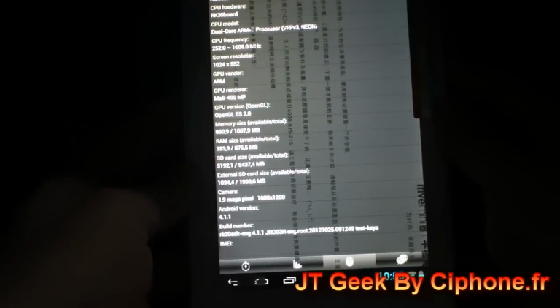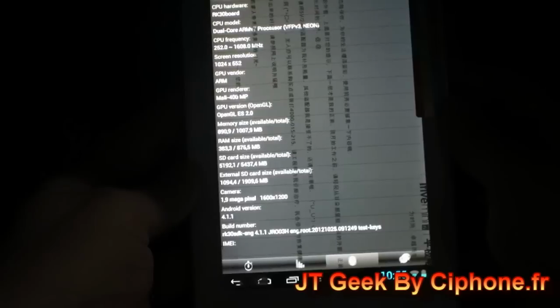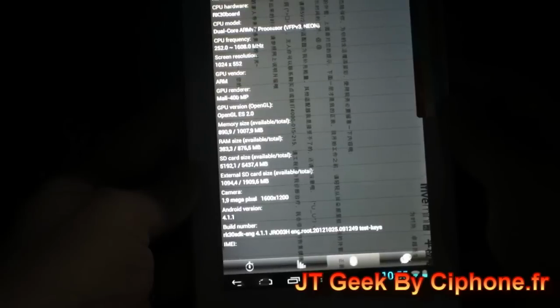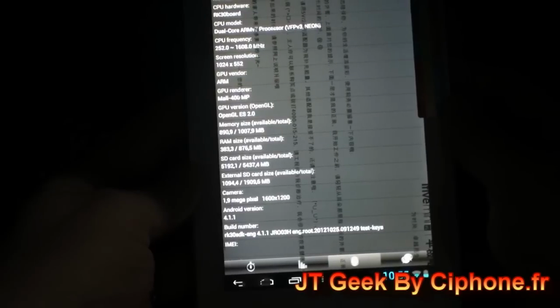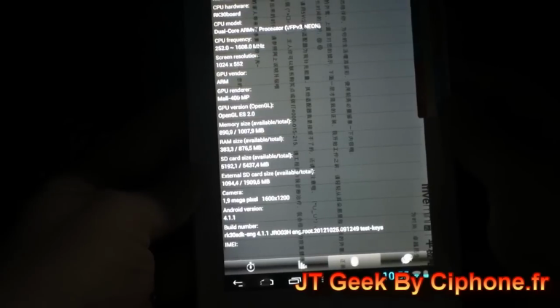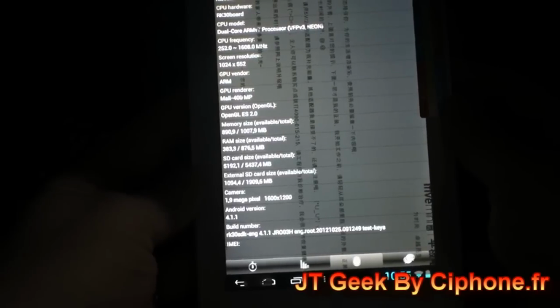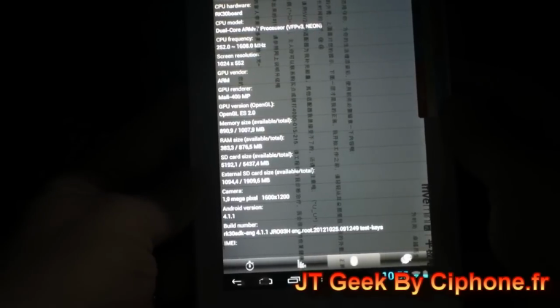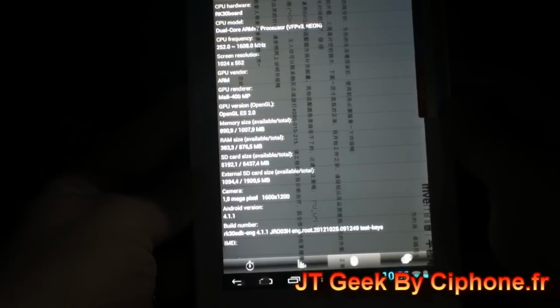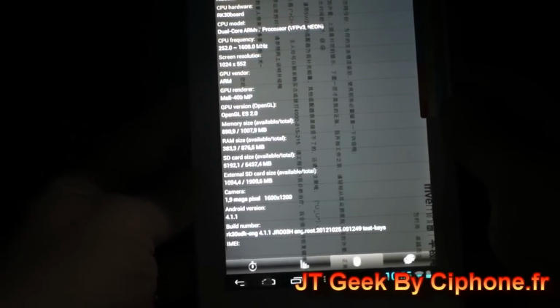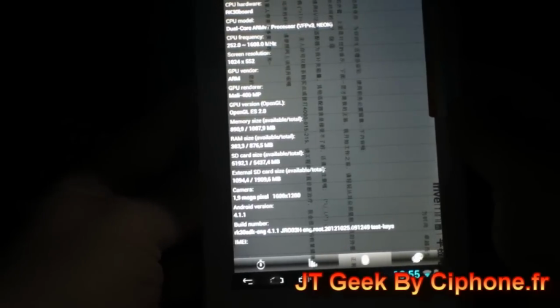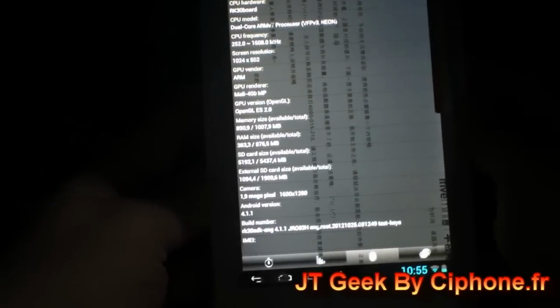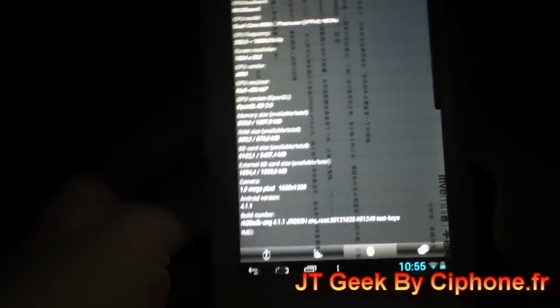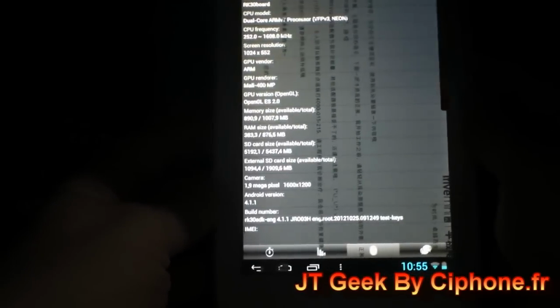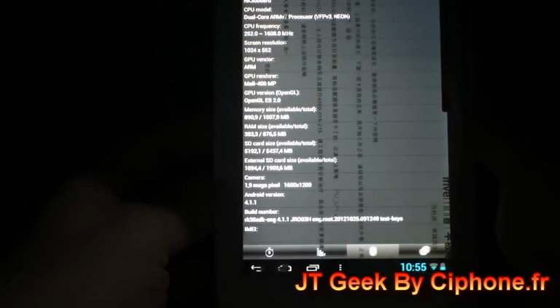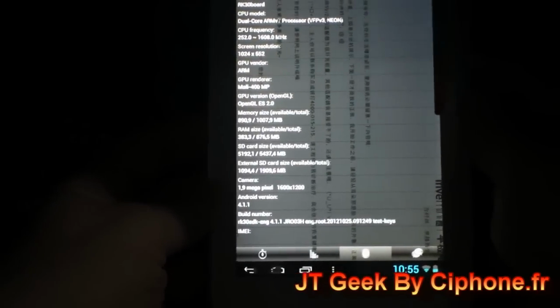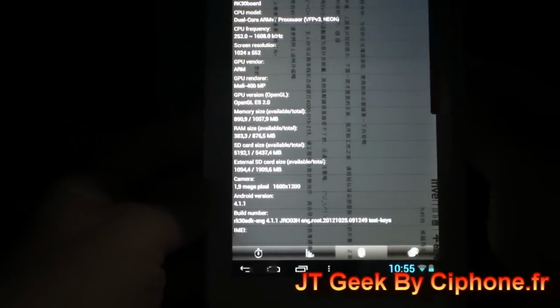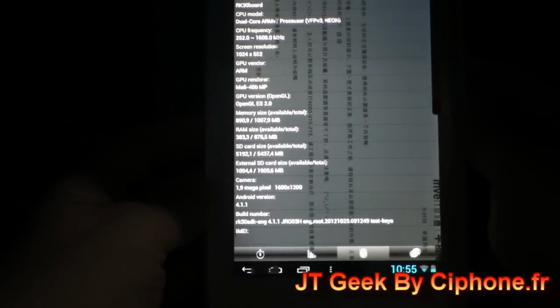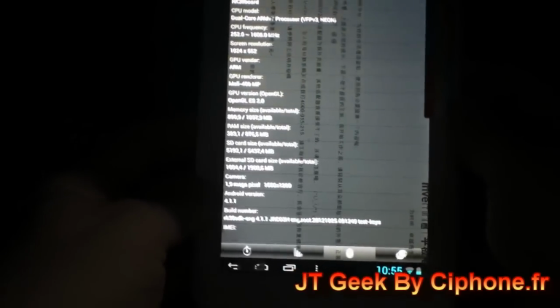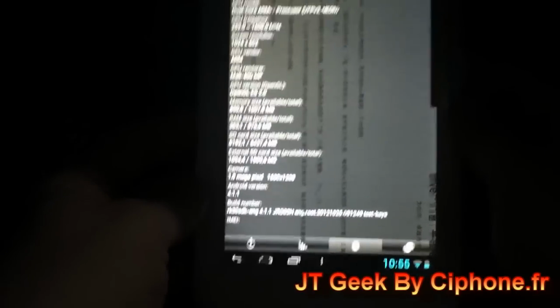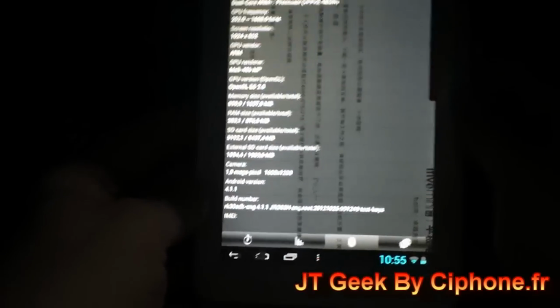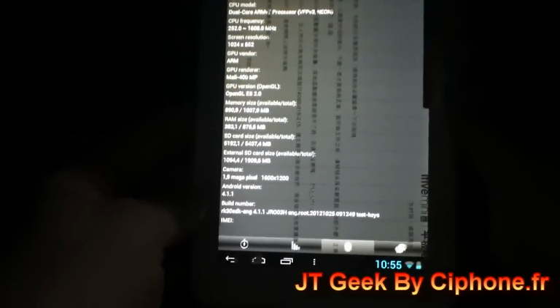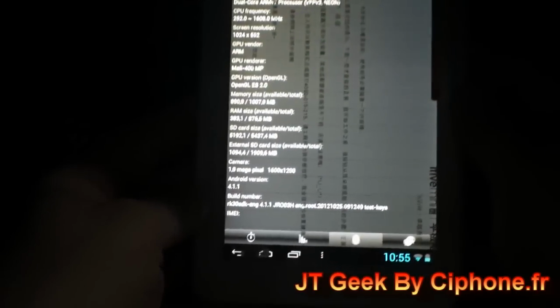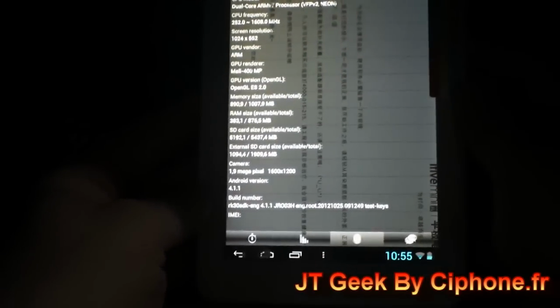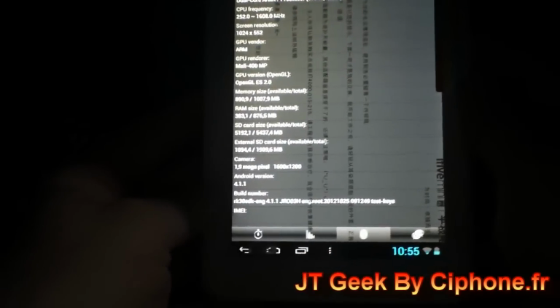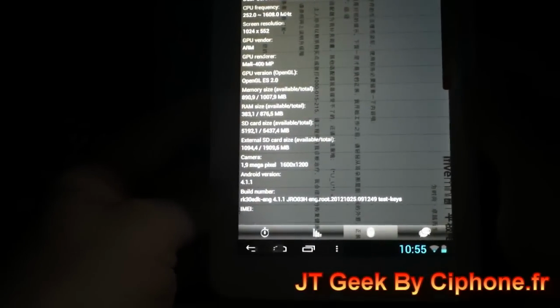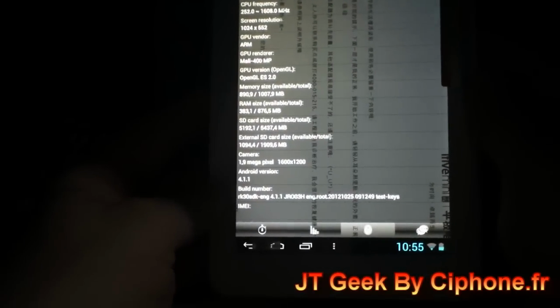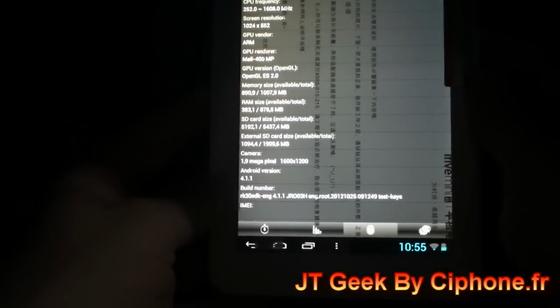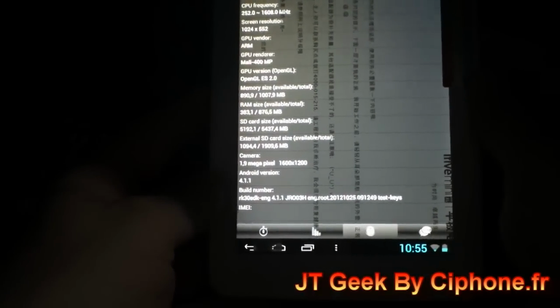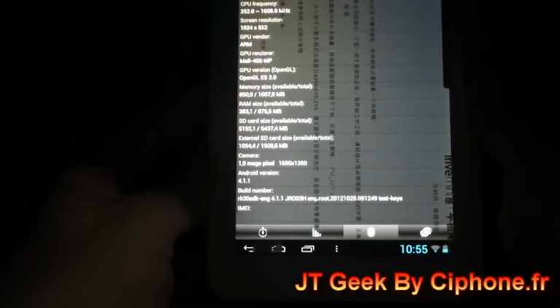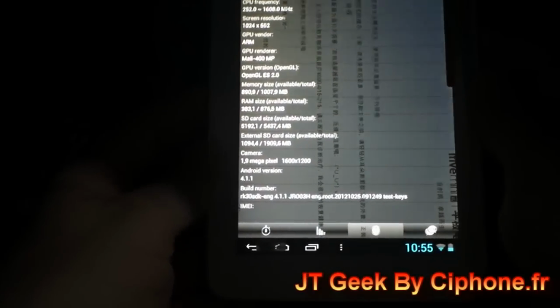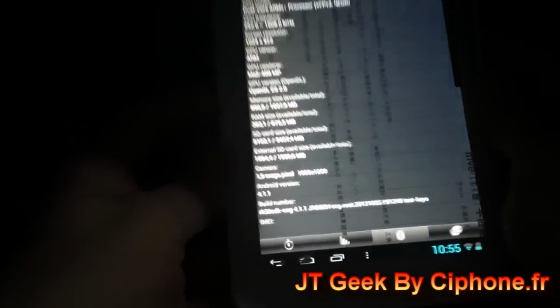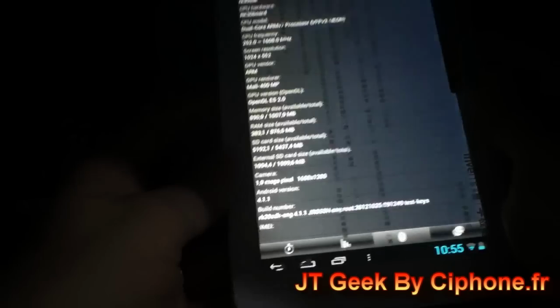1 GB RAM, 8 GB ROM. Two cameras at 1.9 MP. And Android 4.1. This one is very, very good.